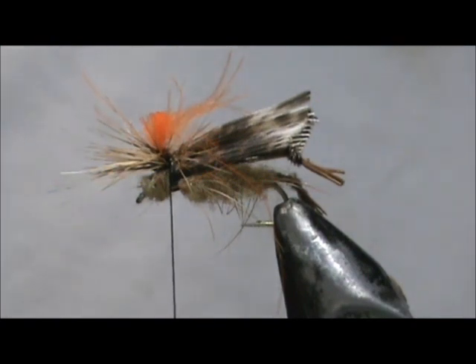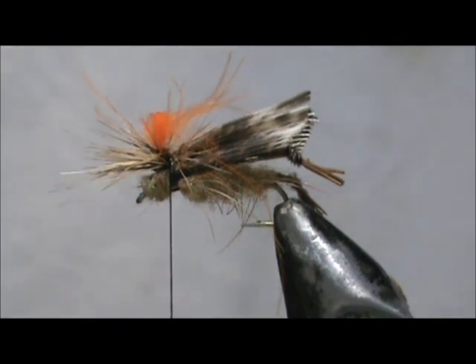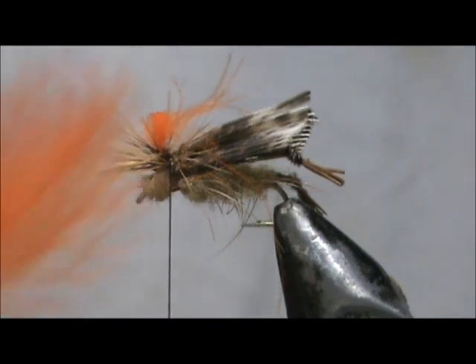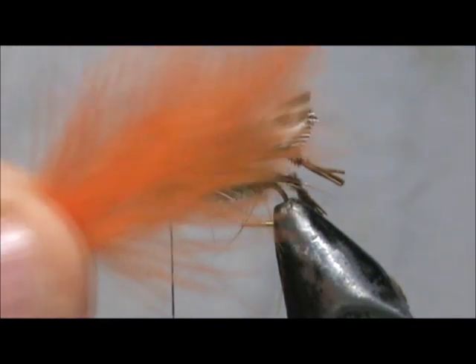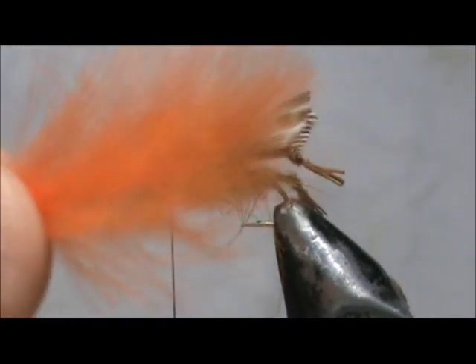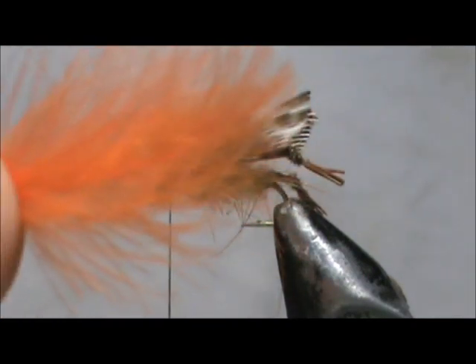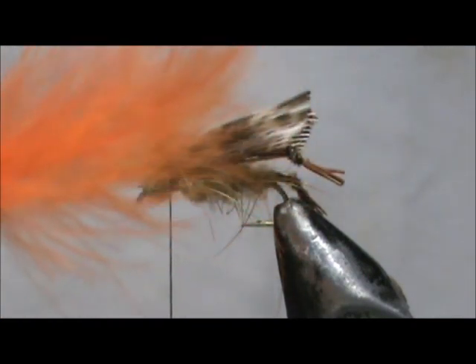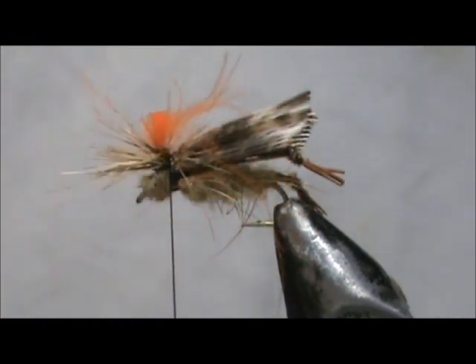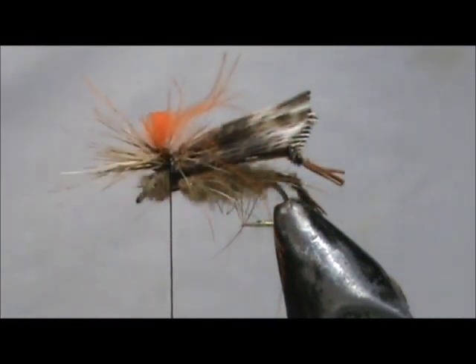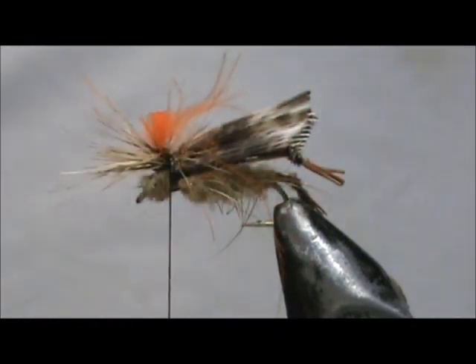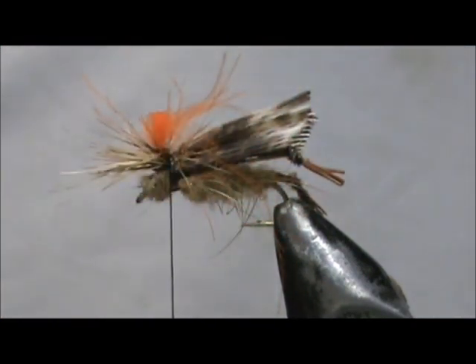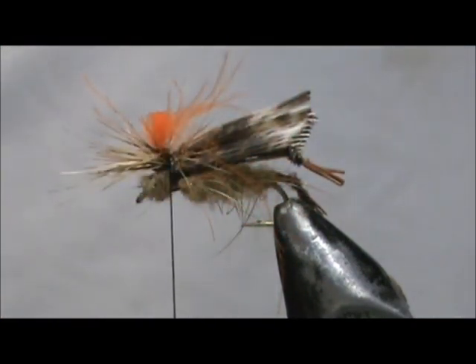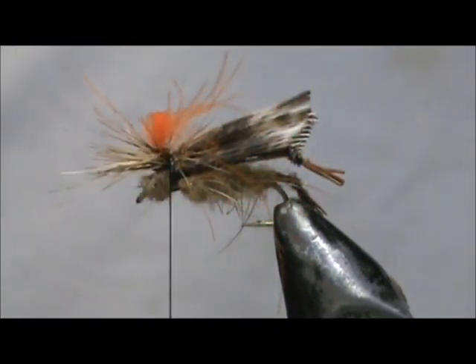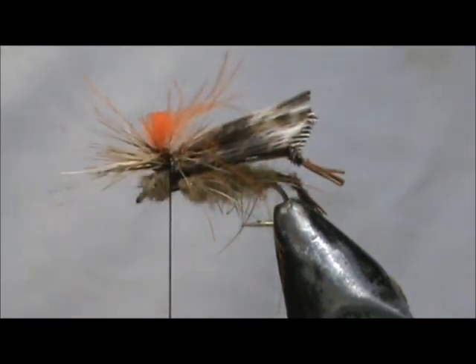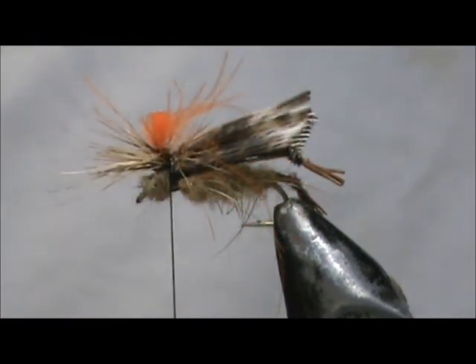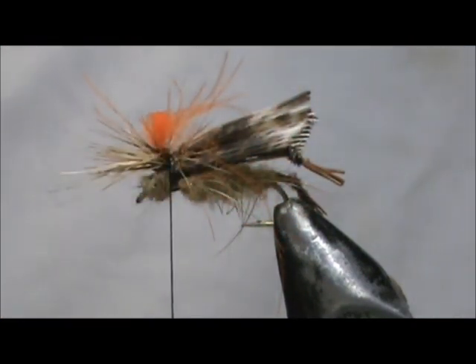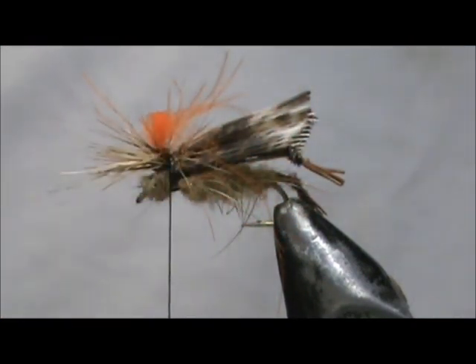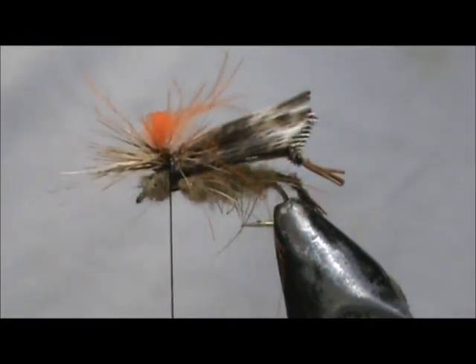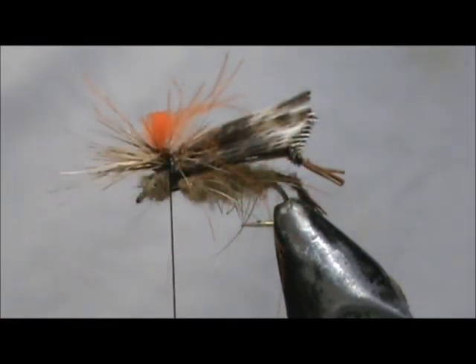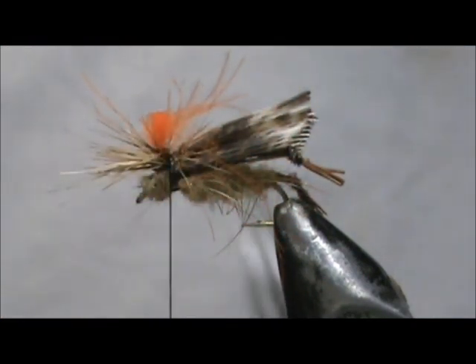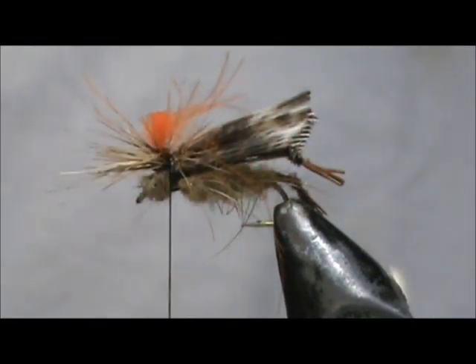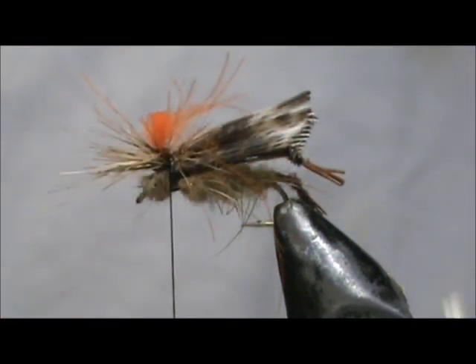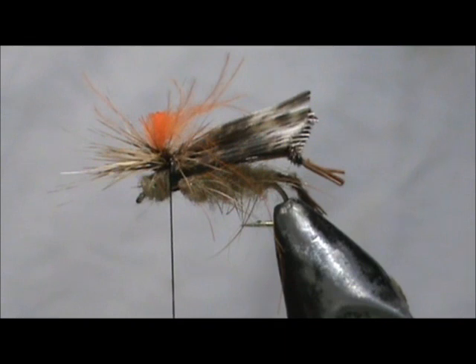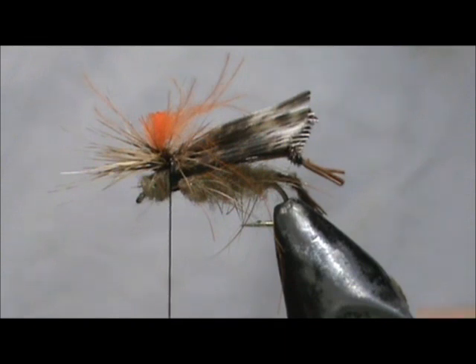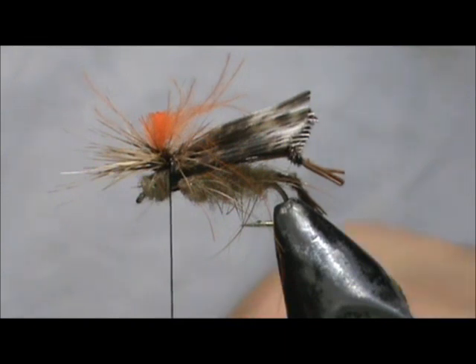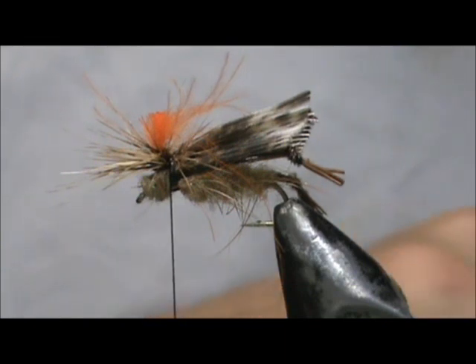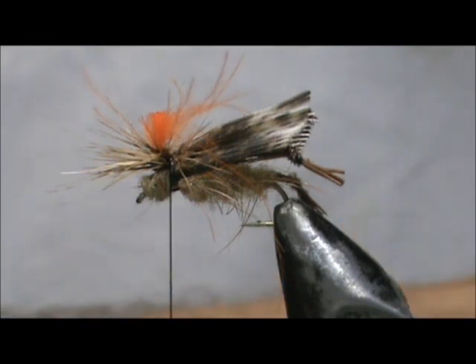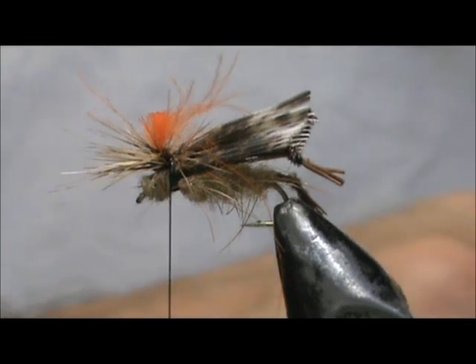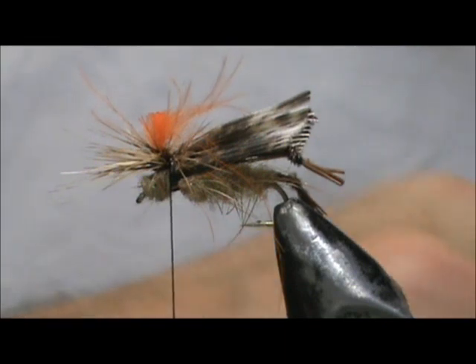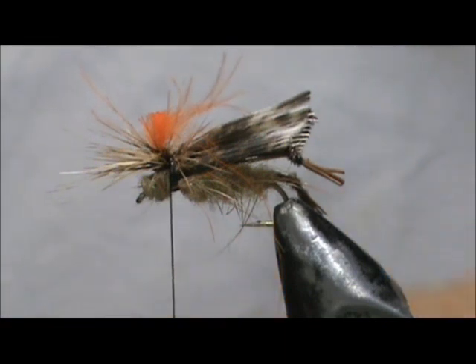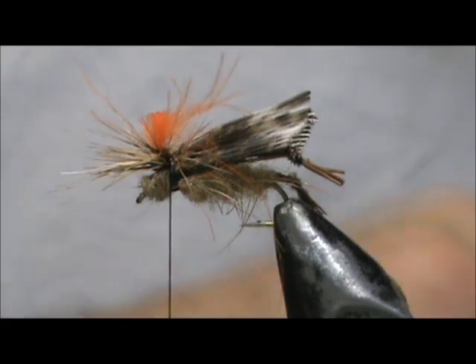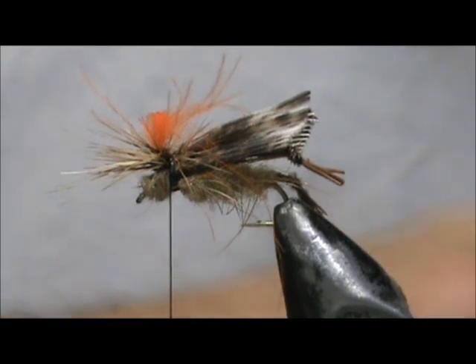The CDC feathers are still in very good shape. You can put whatever remaining feathers back for future use.